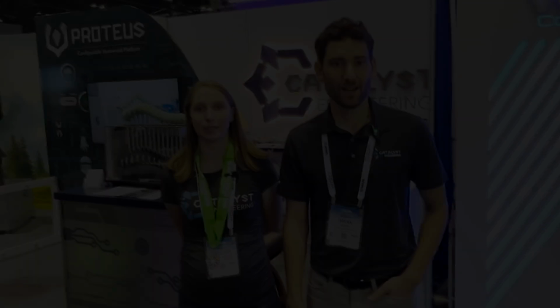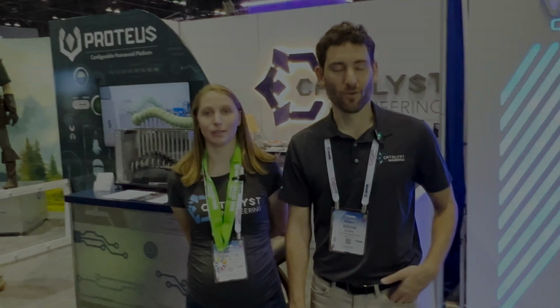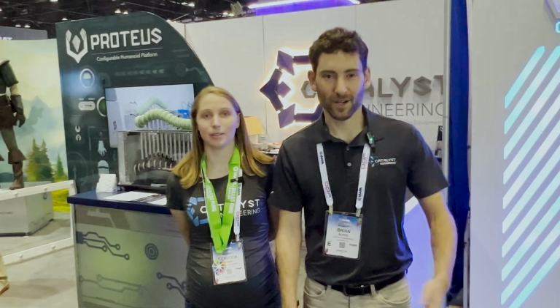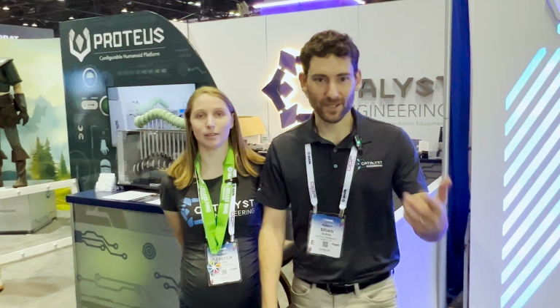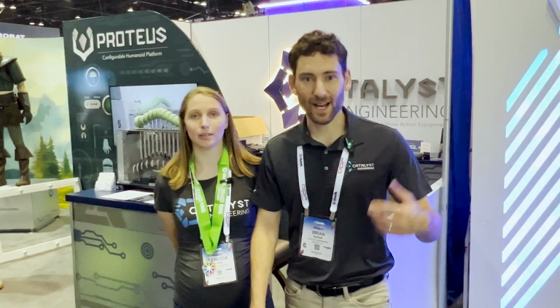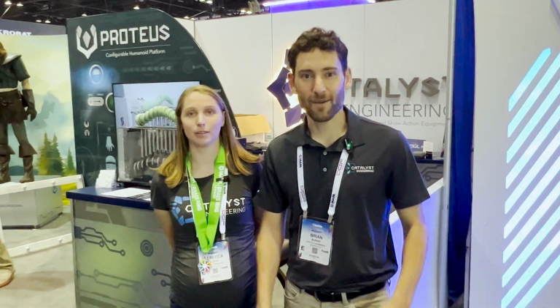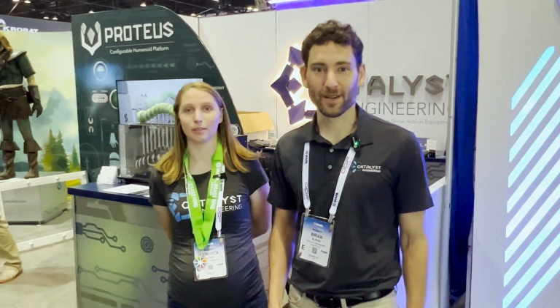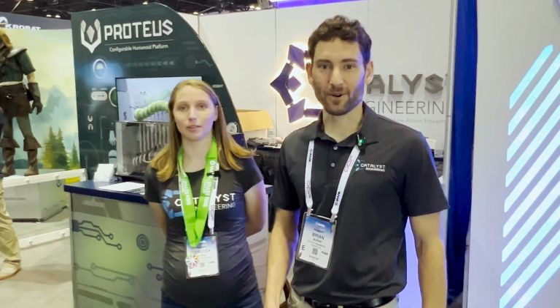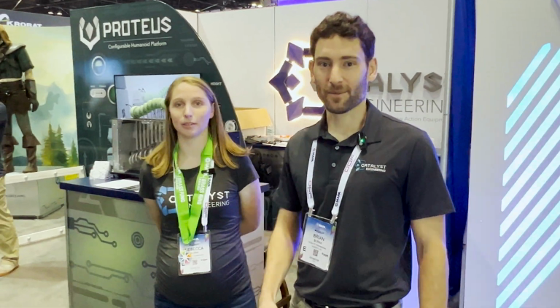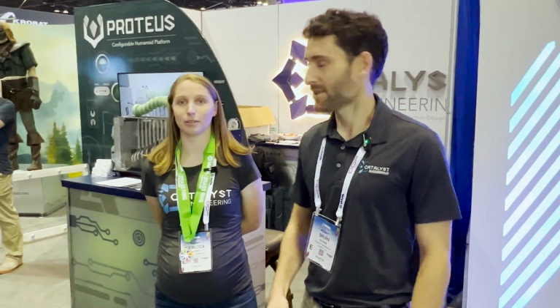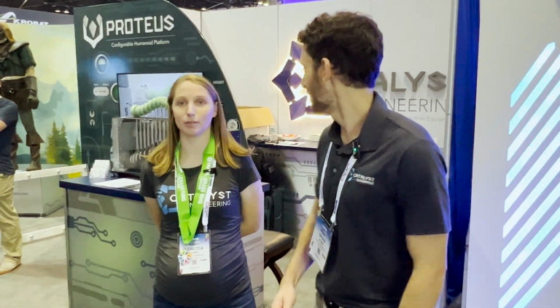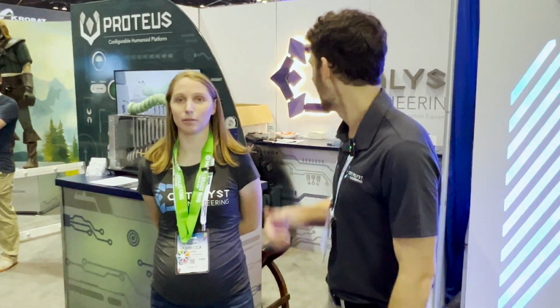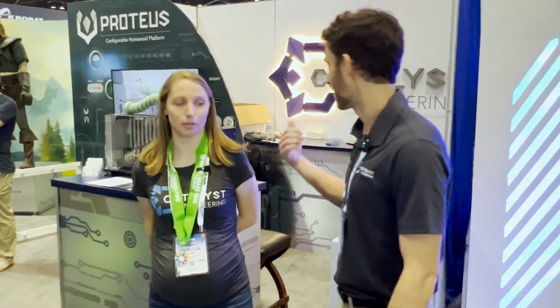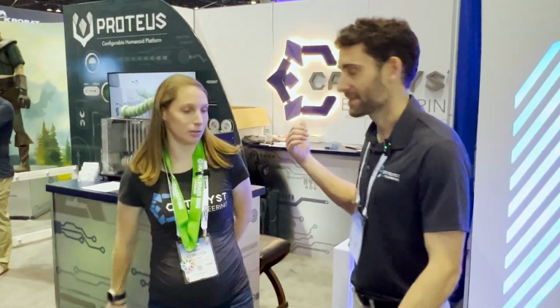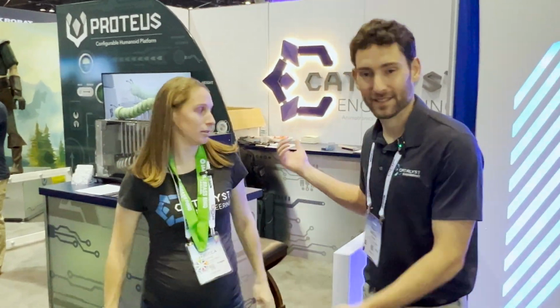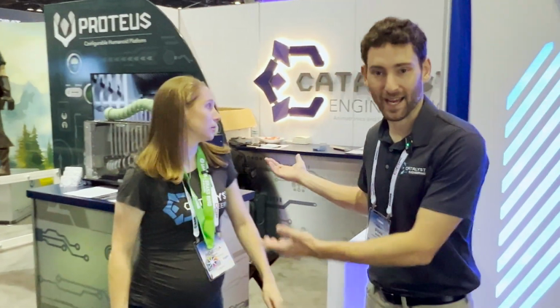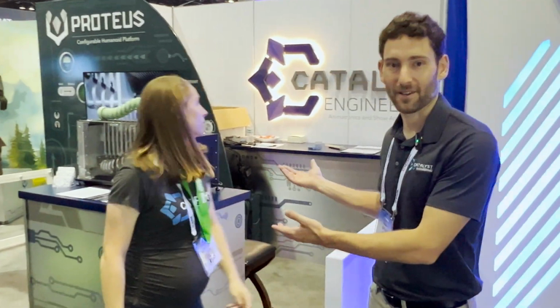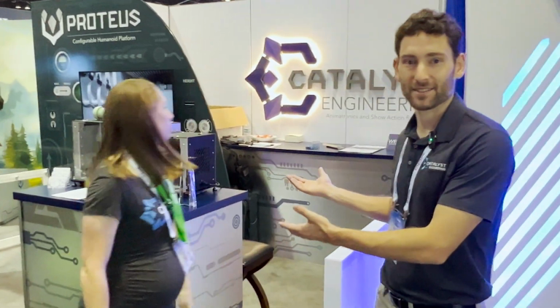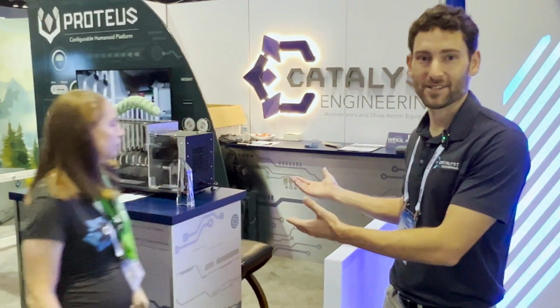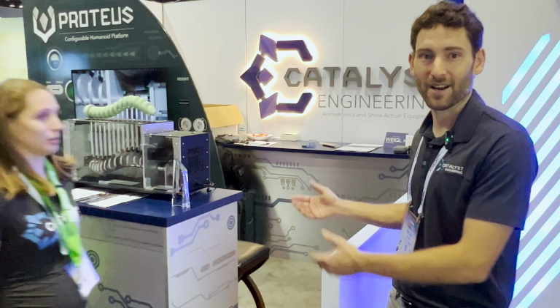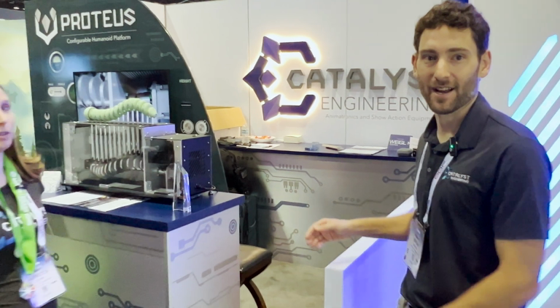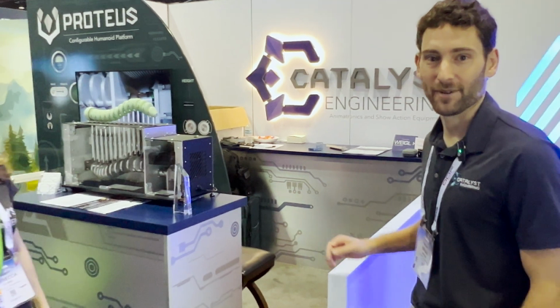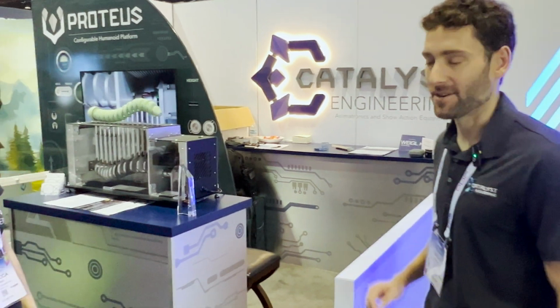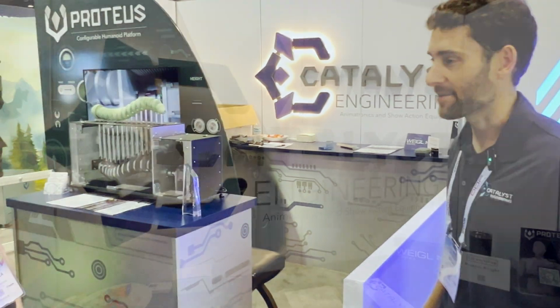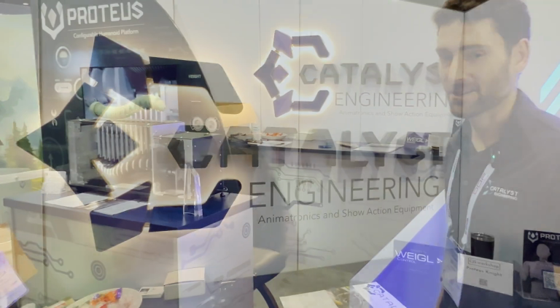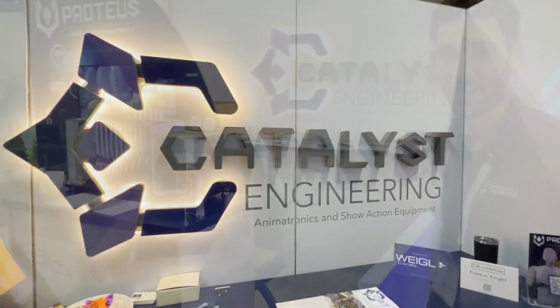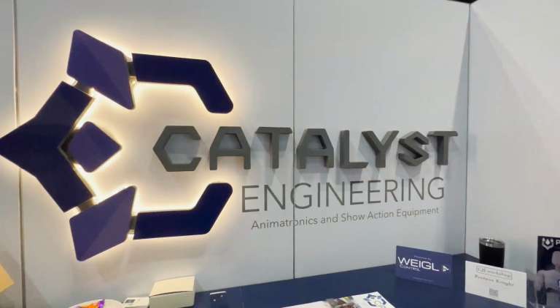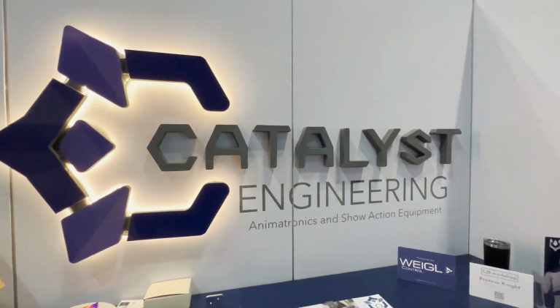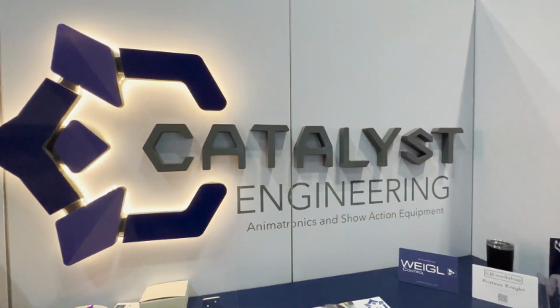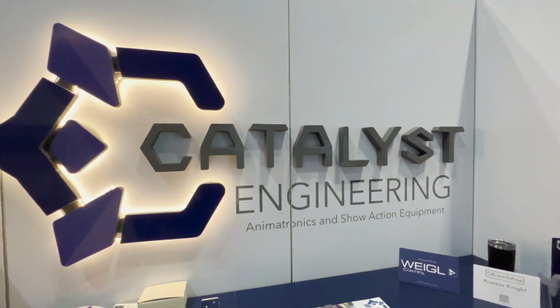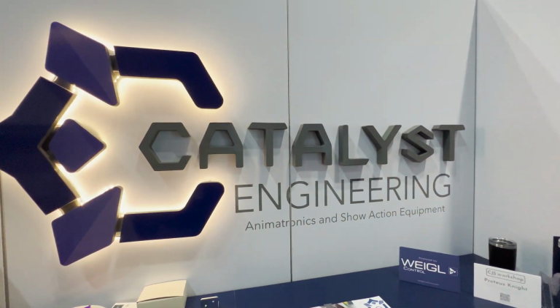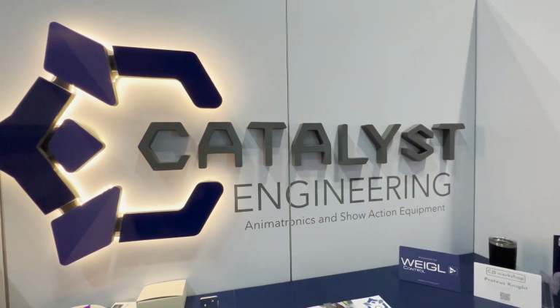Welcome to IAFA and welcome to our booth. This is Catalyst Engineering. We do animatronics and show action equipment.